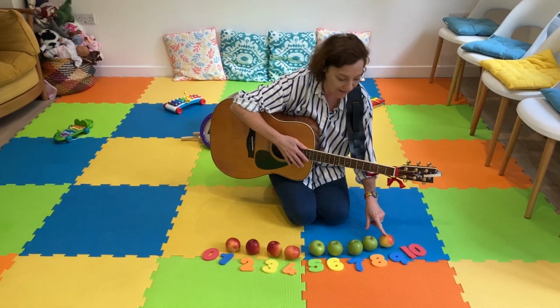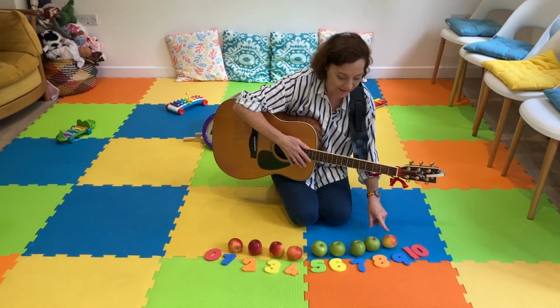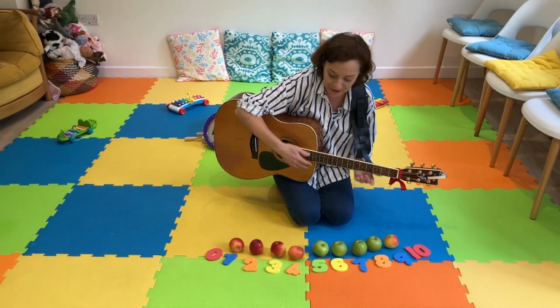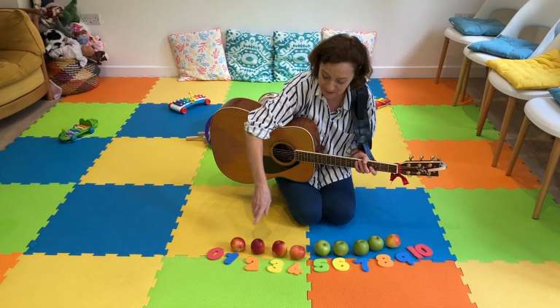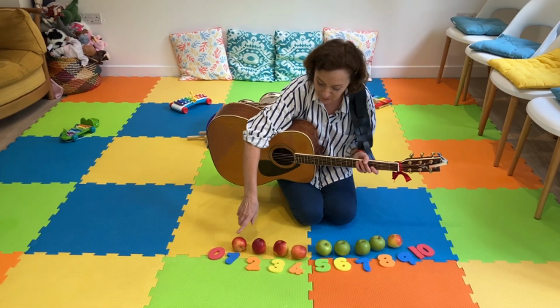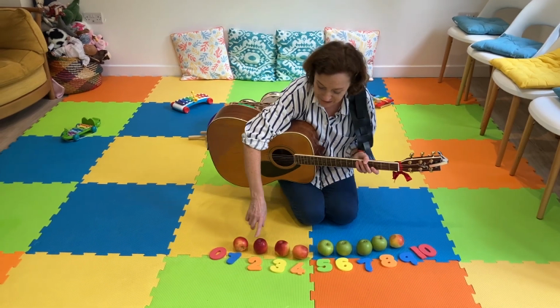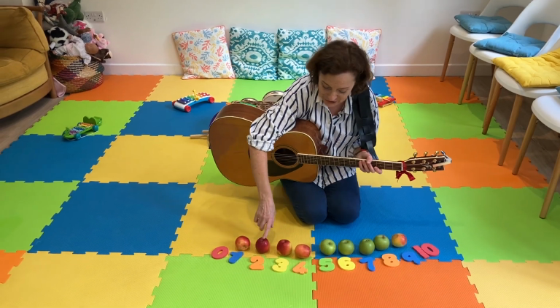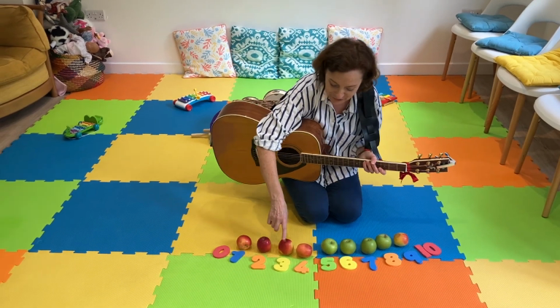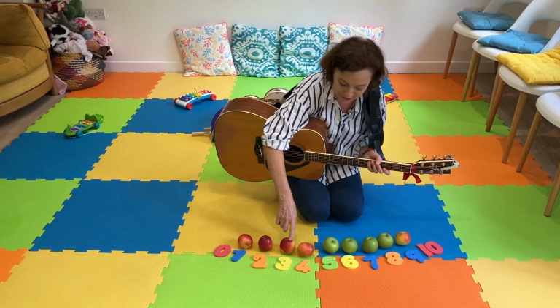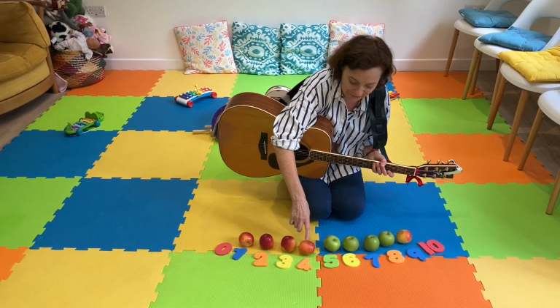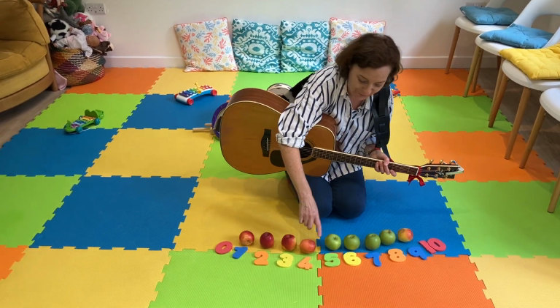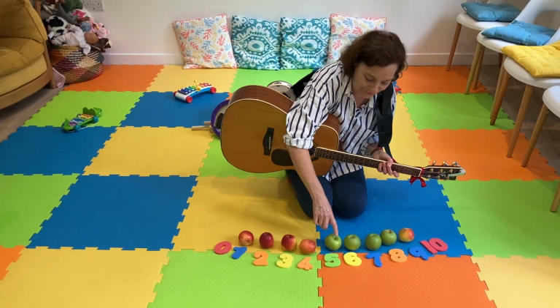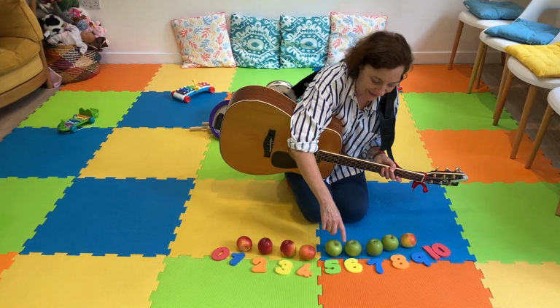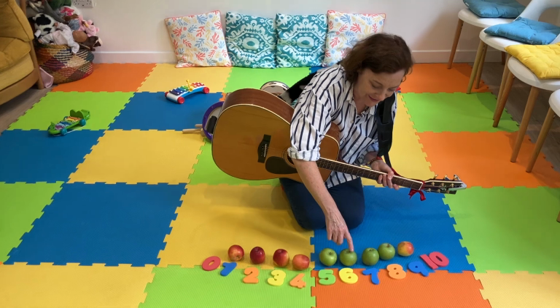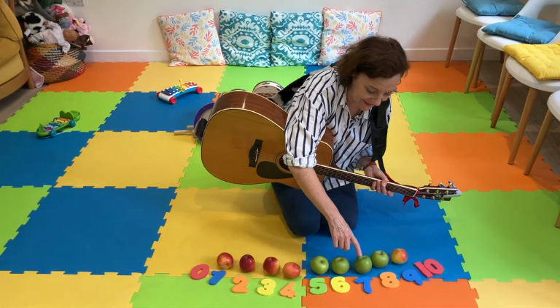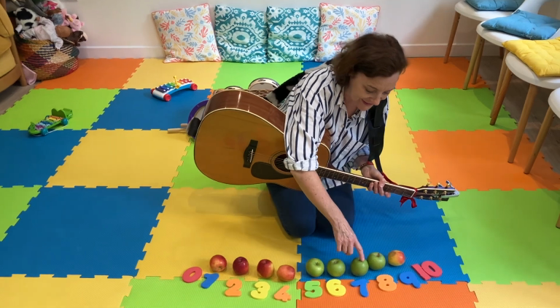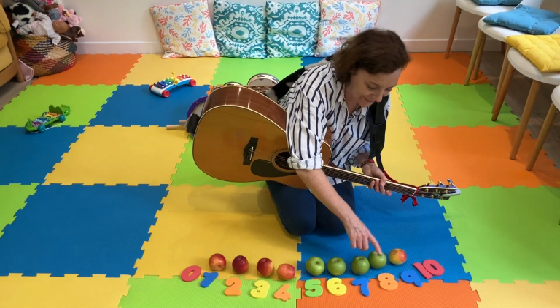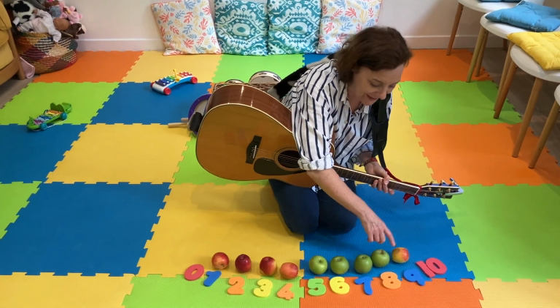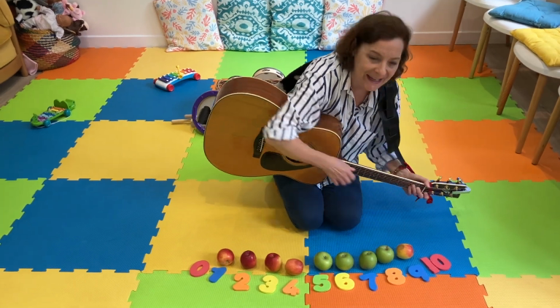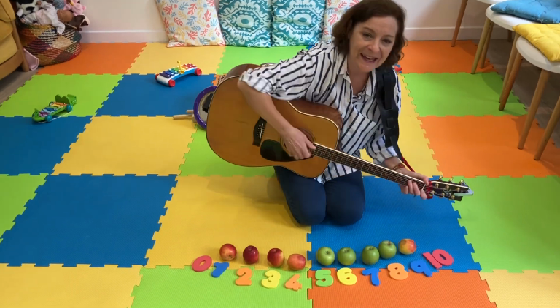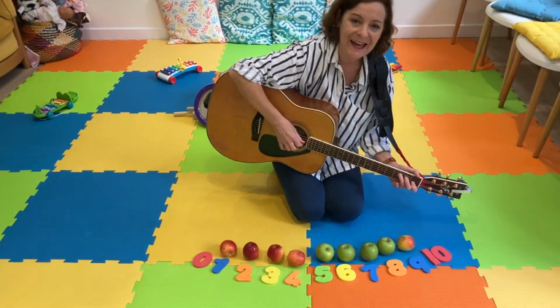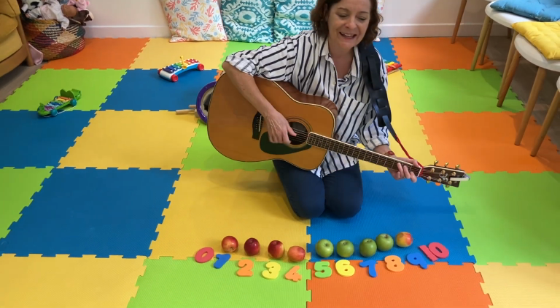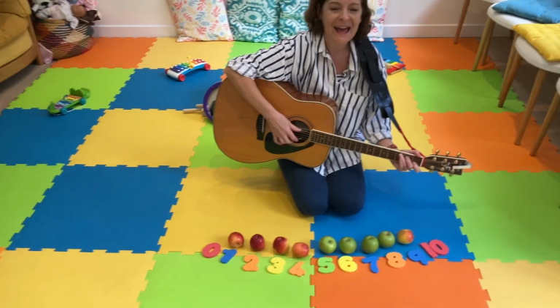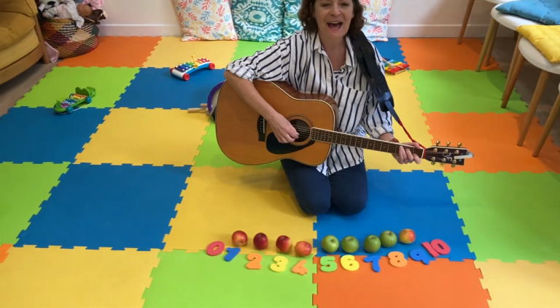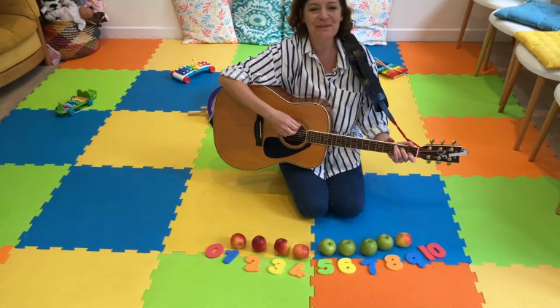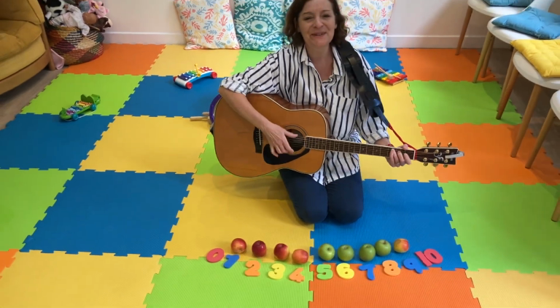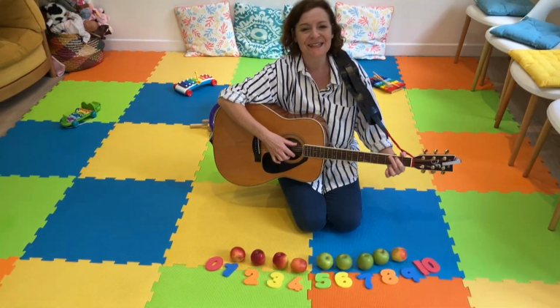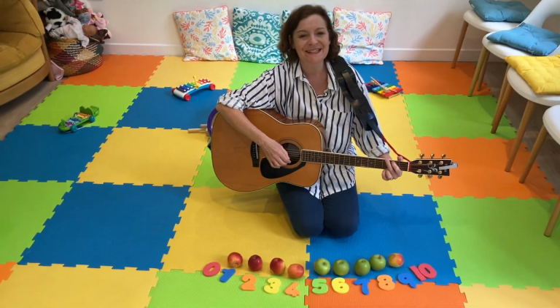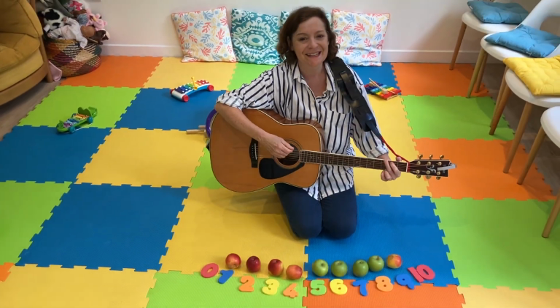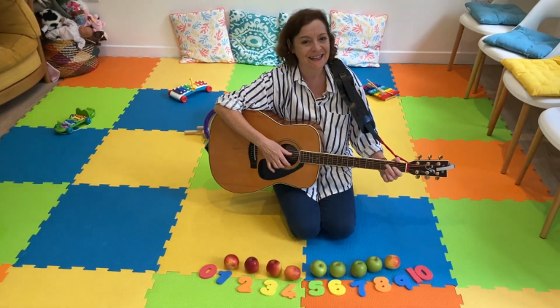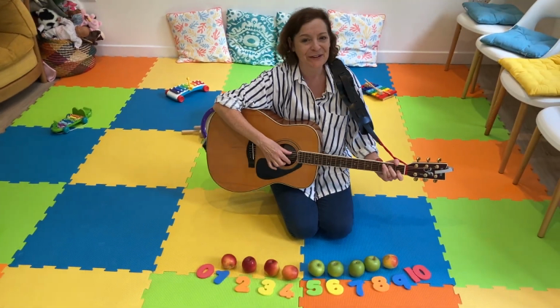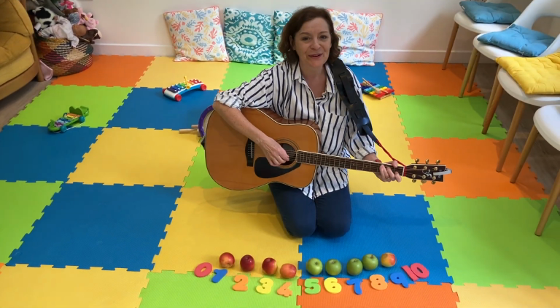There'll be one, two, three, four, five, six, seven, eight, nine apples sitting in a row.